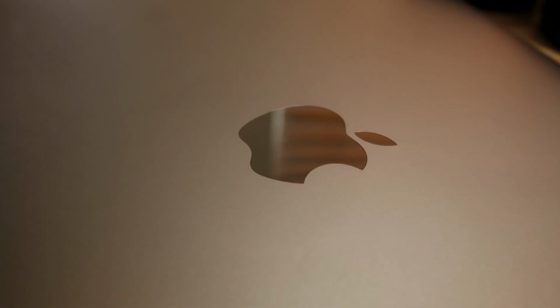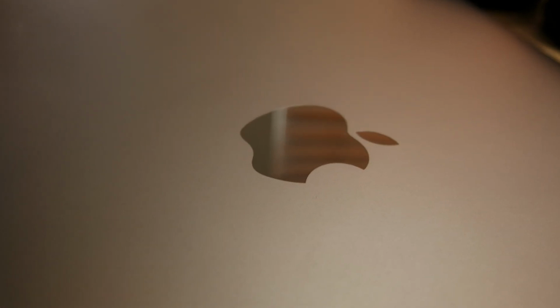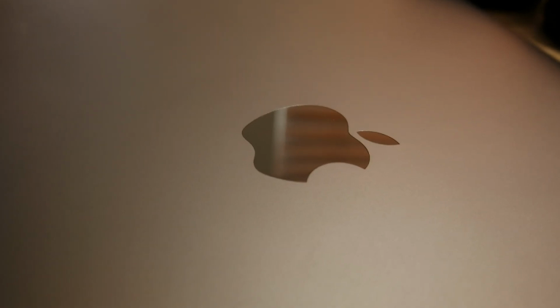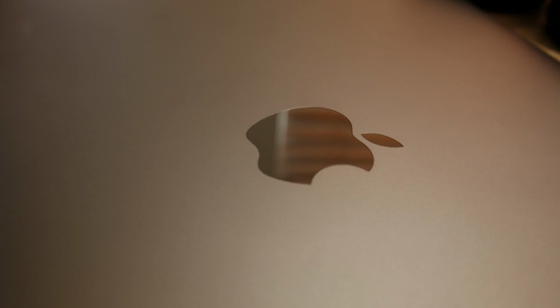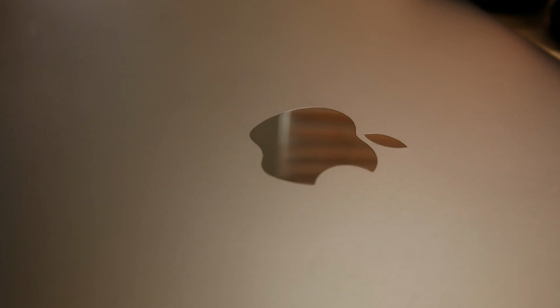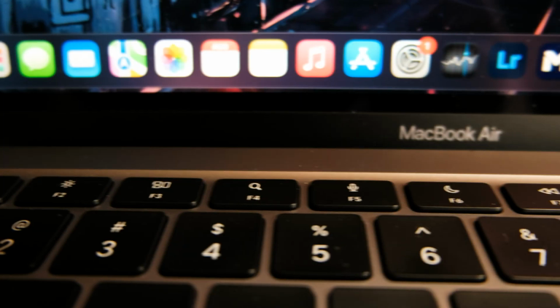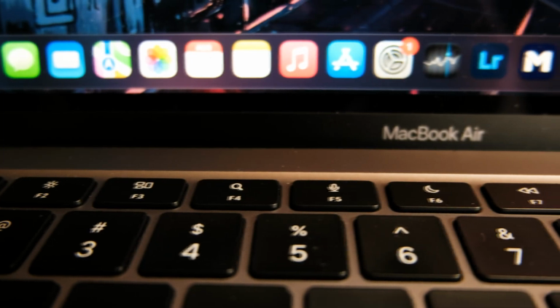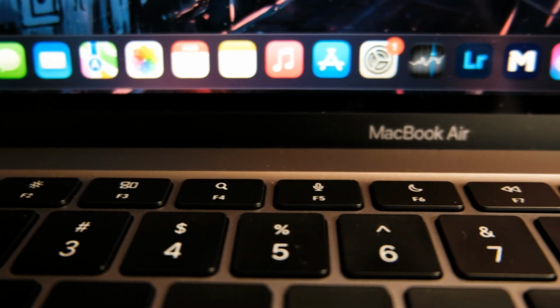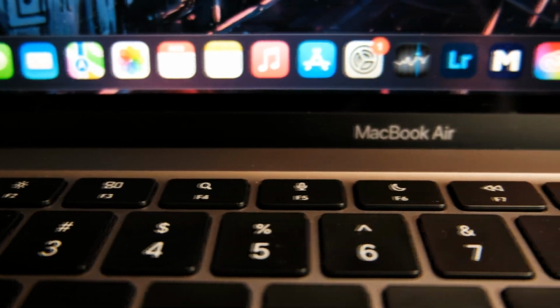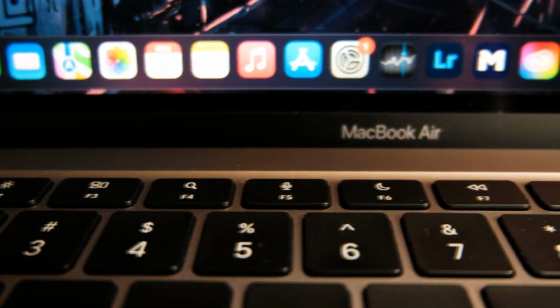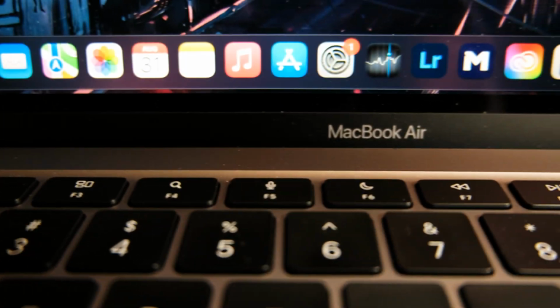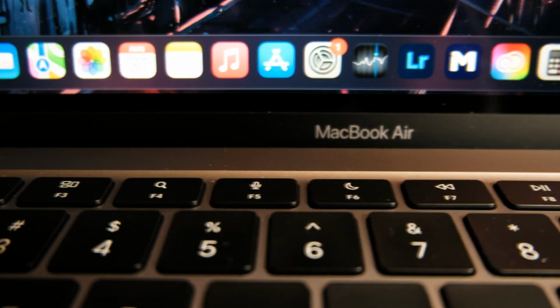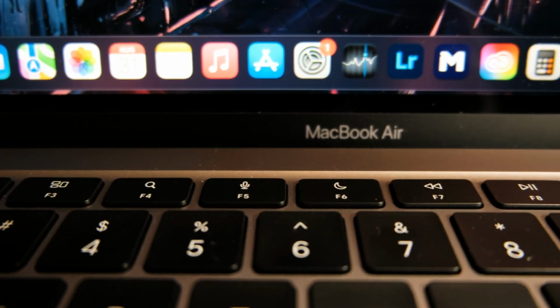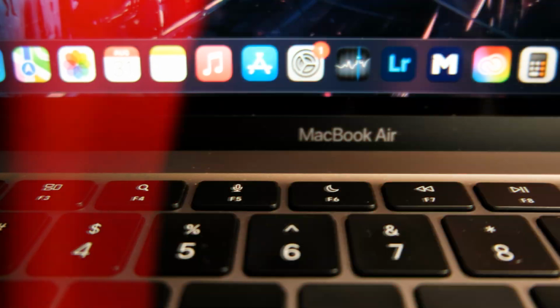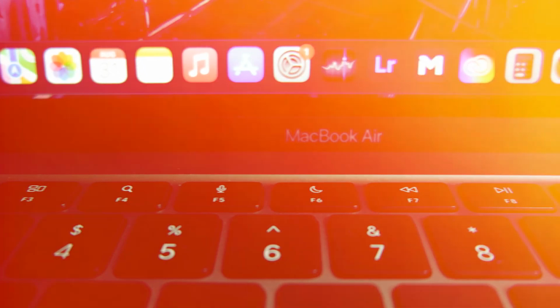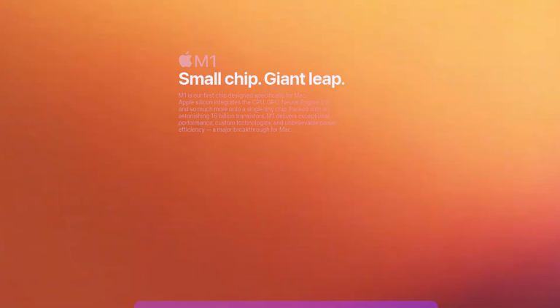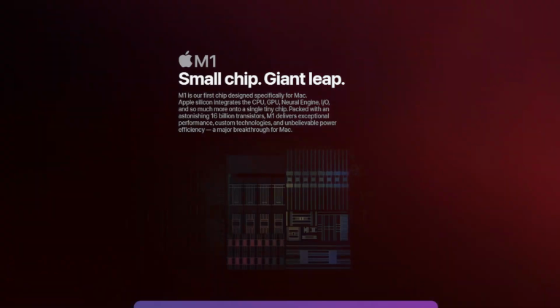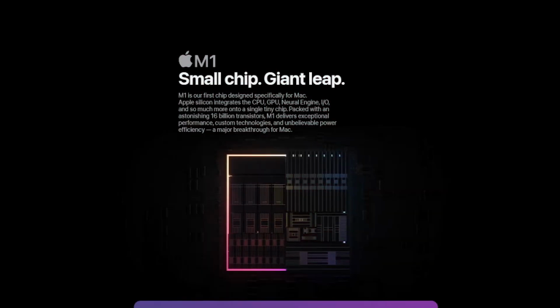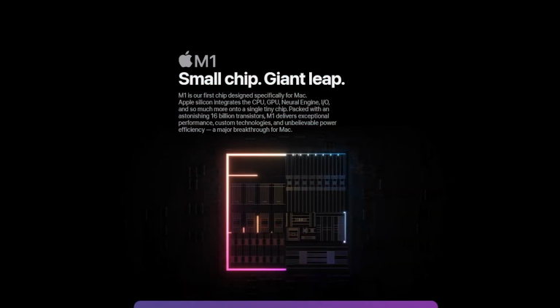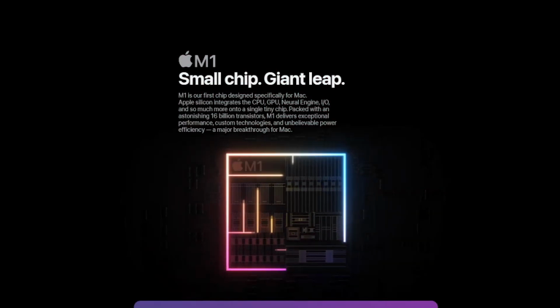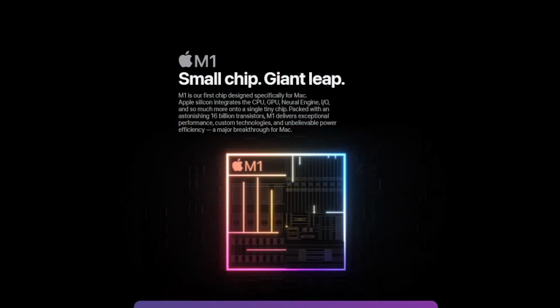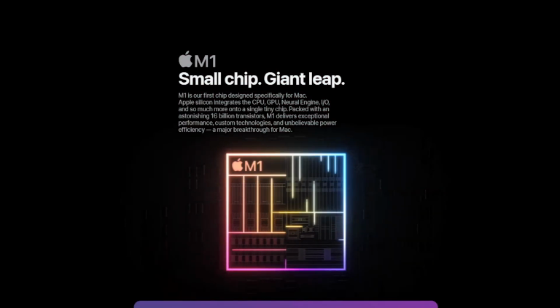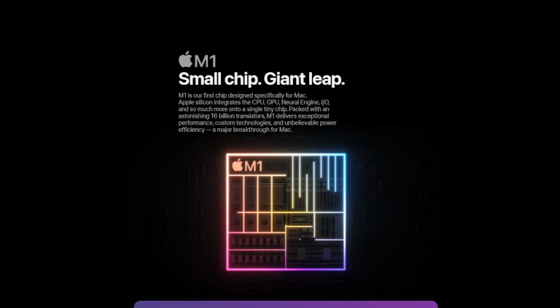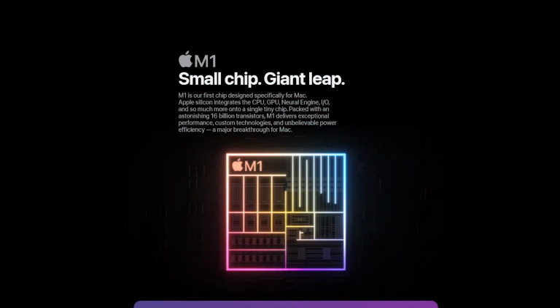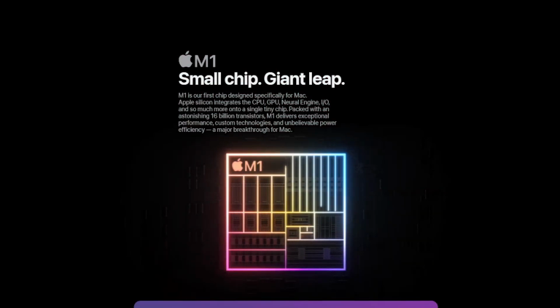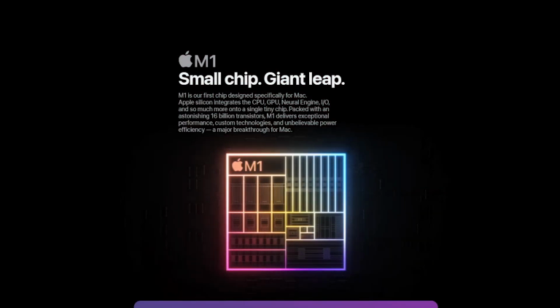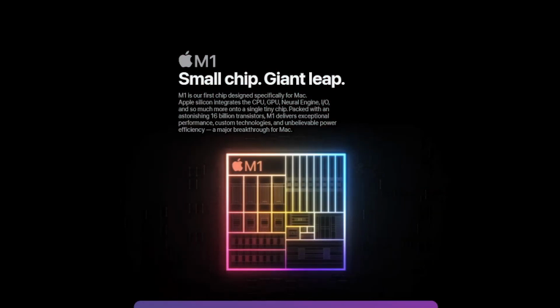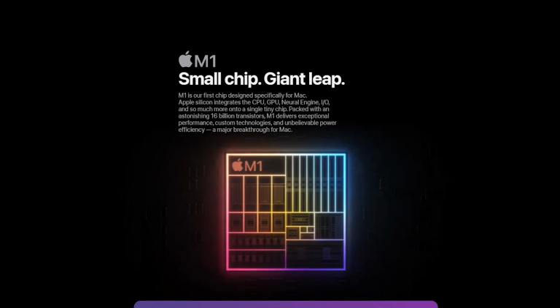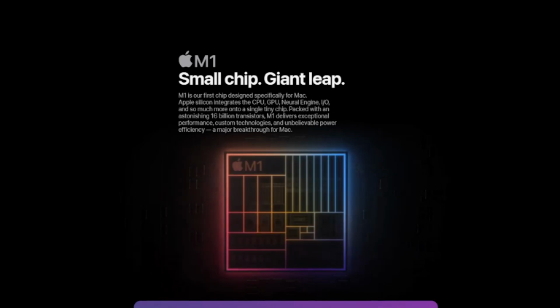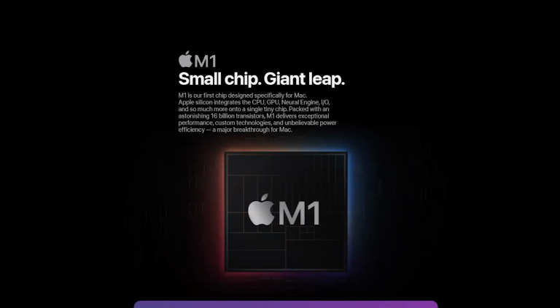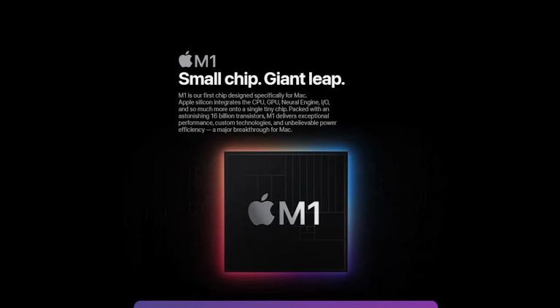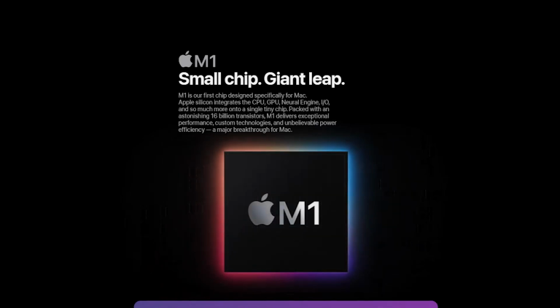I will be talking about the cheapest base model of the MacBook Air M1. Let's start with the most important thing about the M1 MacBook: the M1 chip.